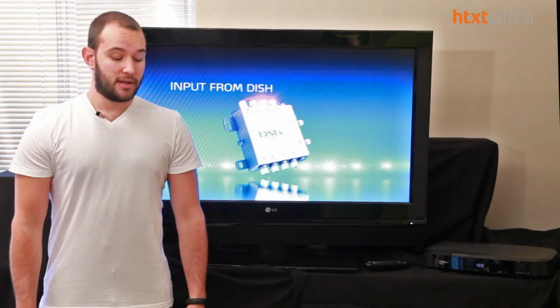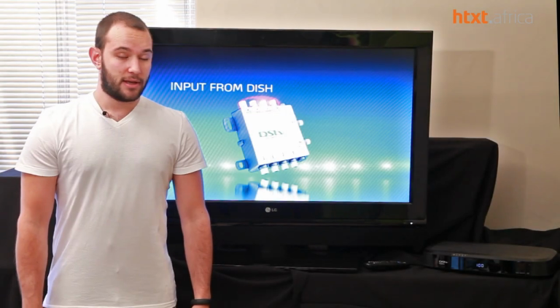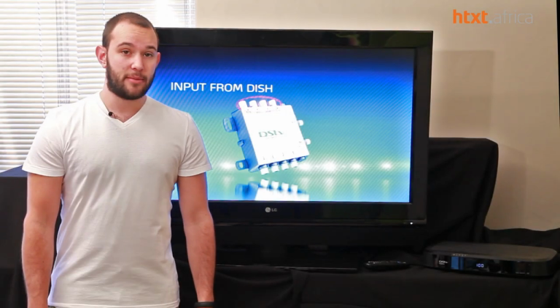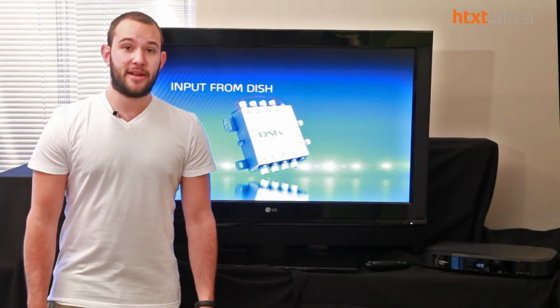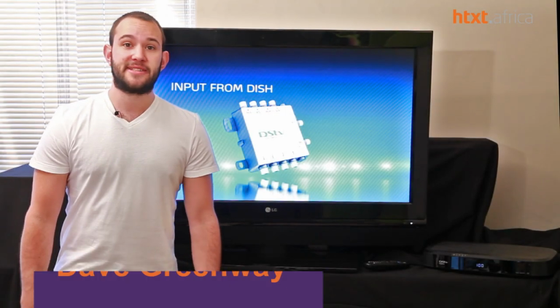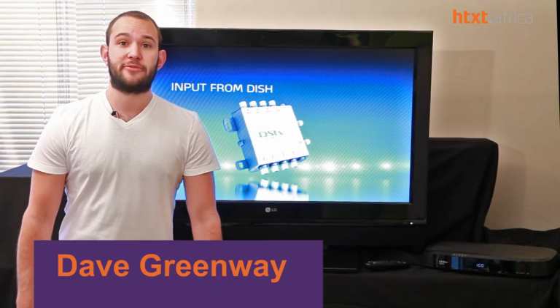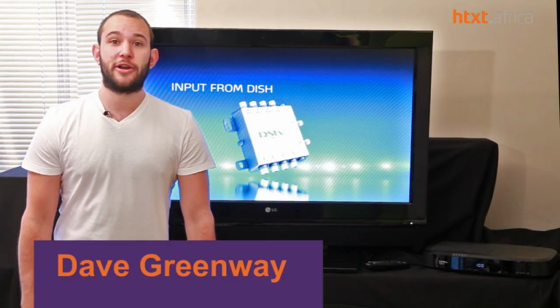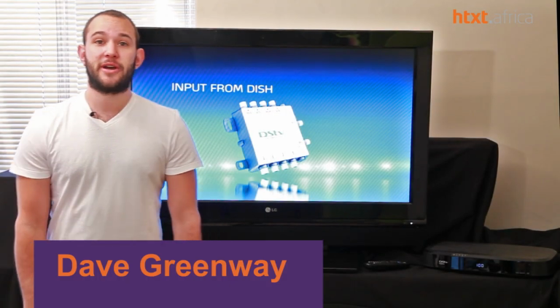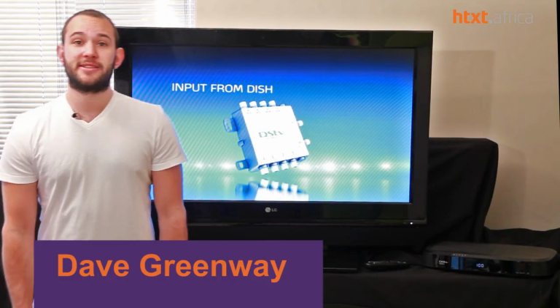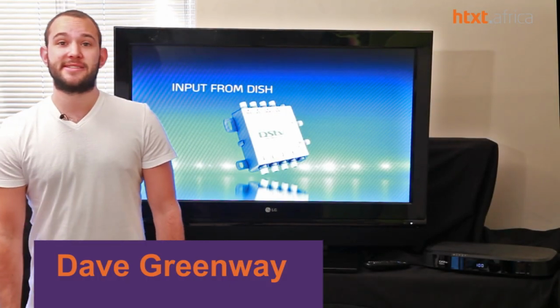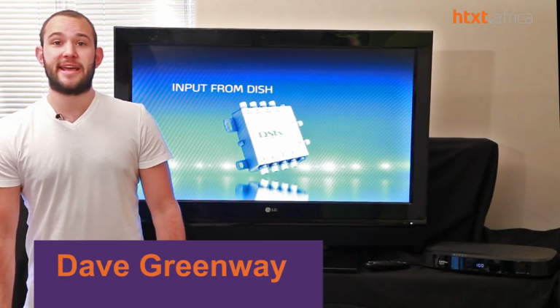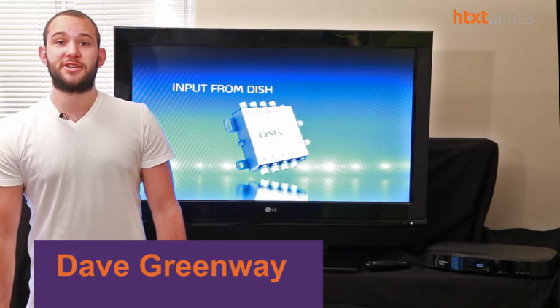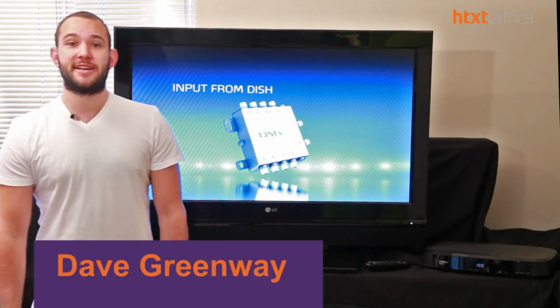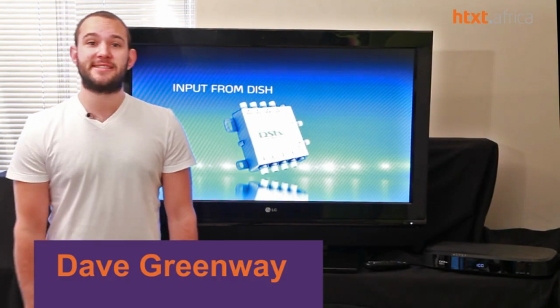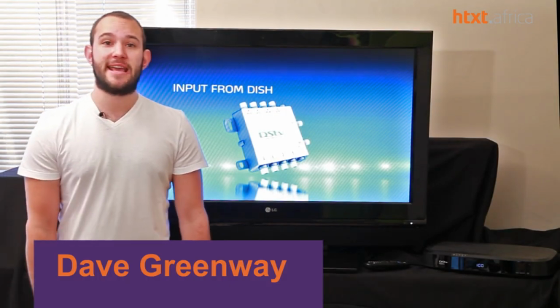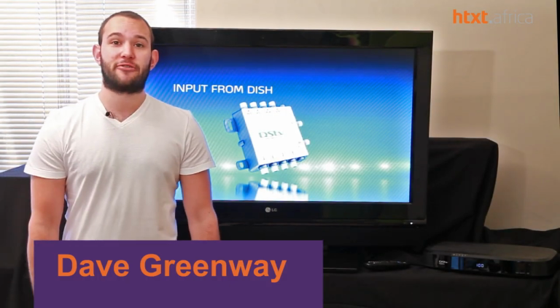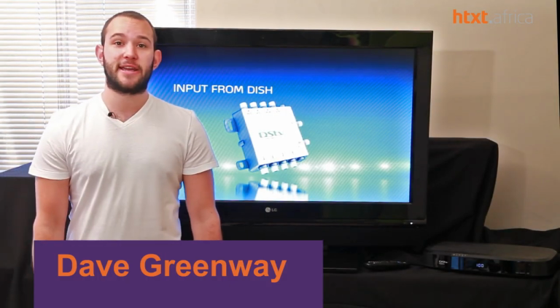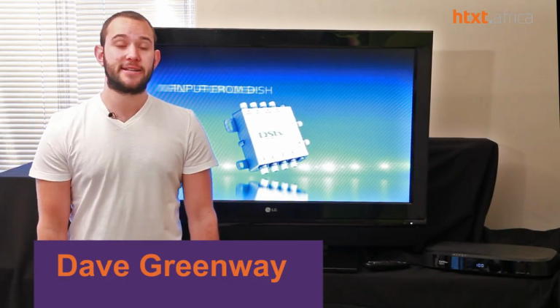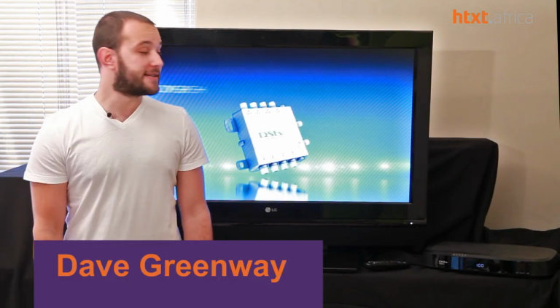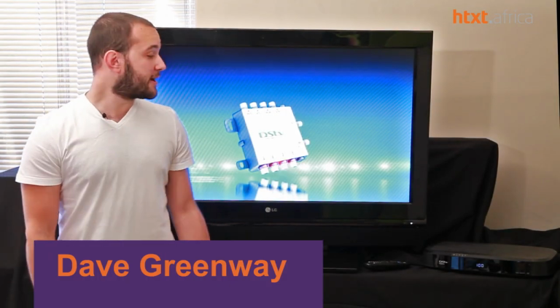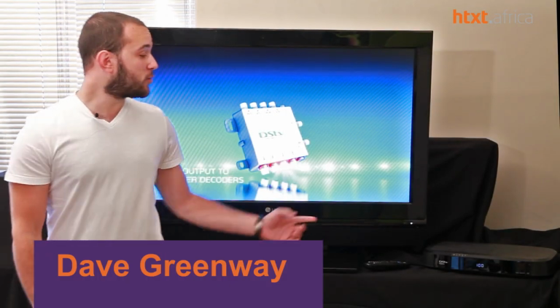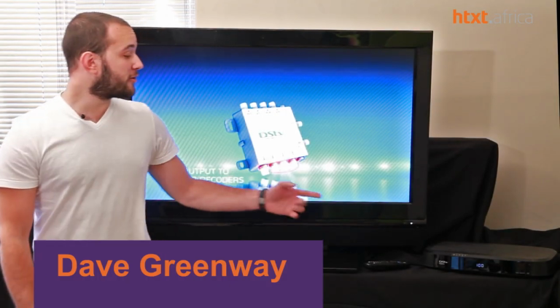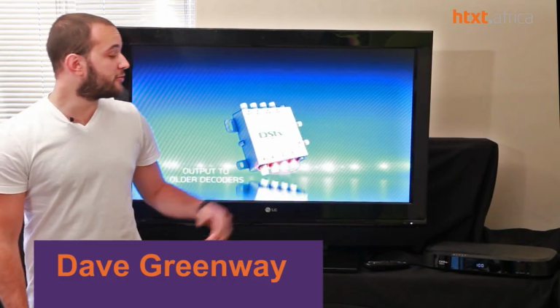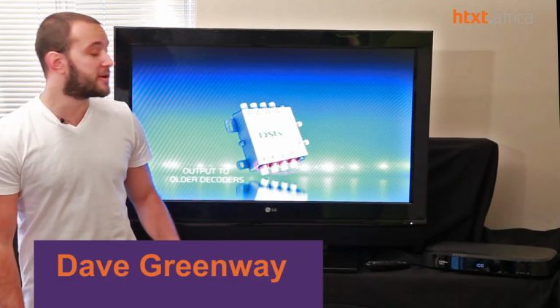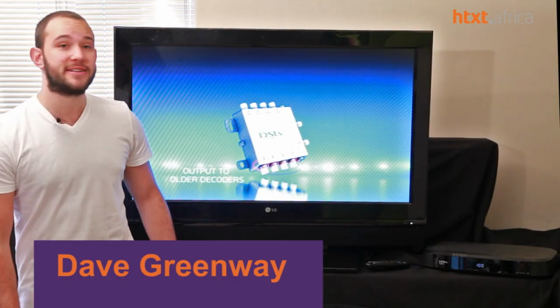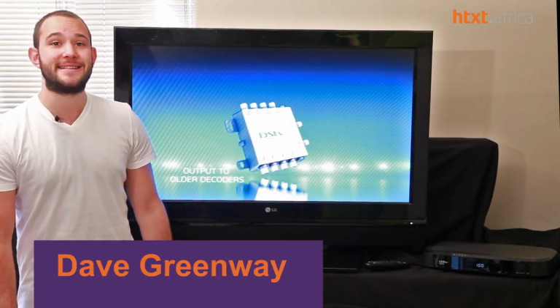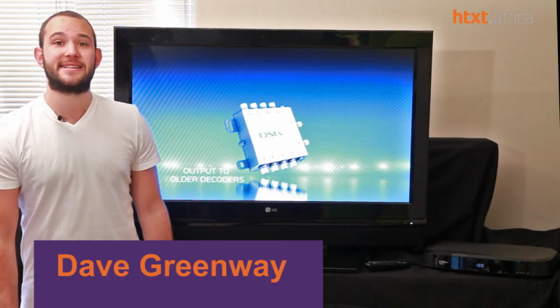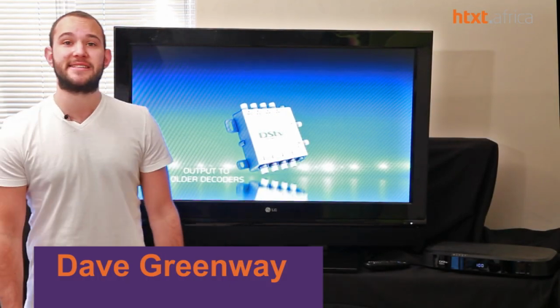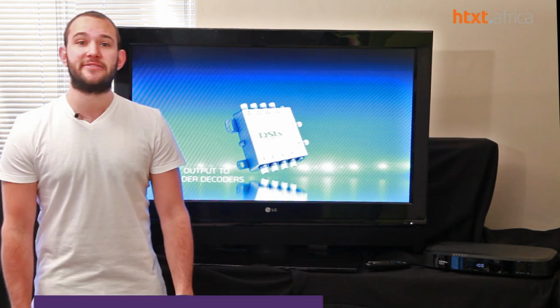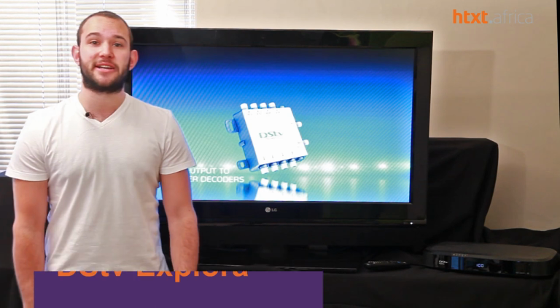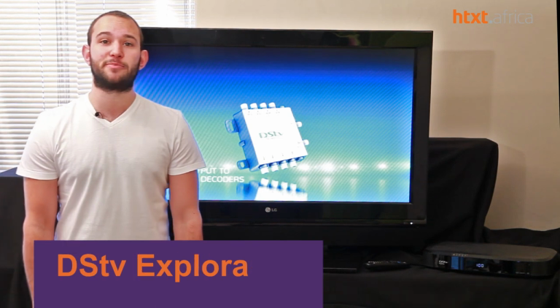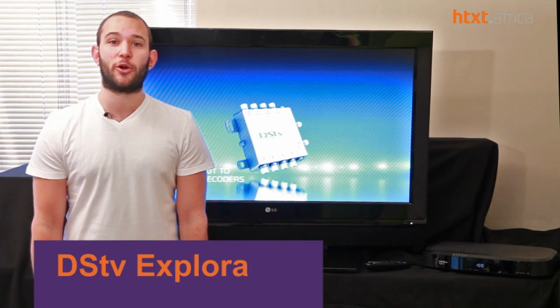Hi, my name is Dave Greenway, this is HTXT Africa, and today we're reviewing the DSTV Explorer.